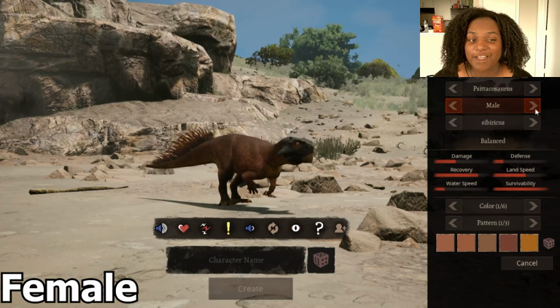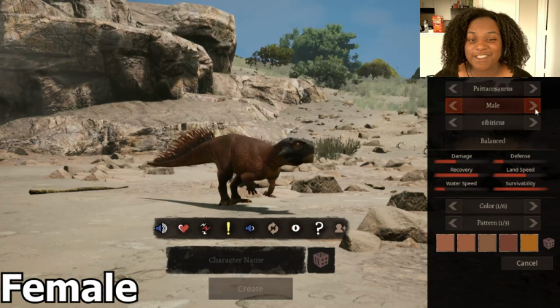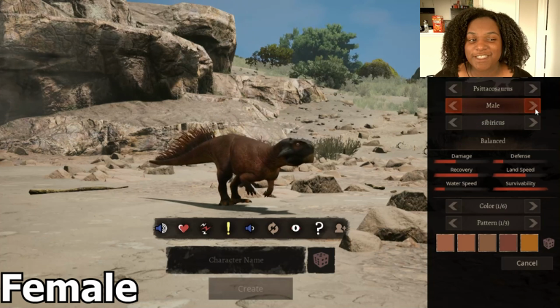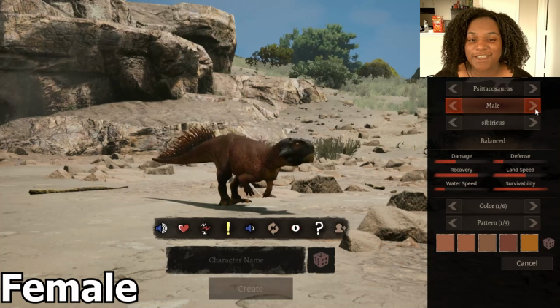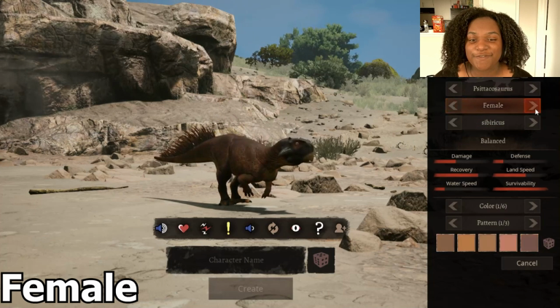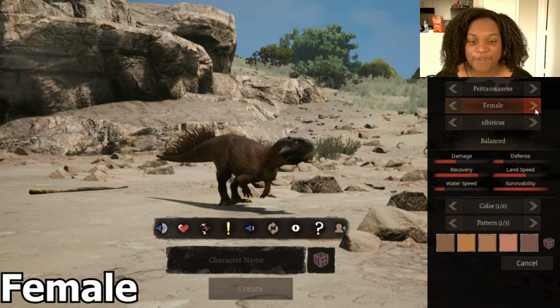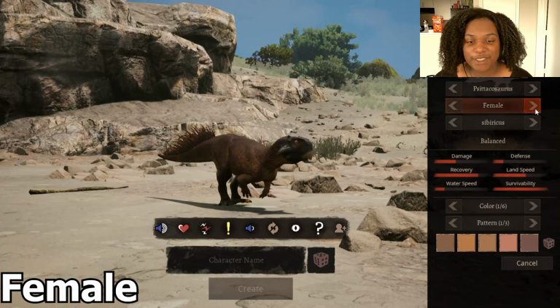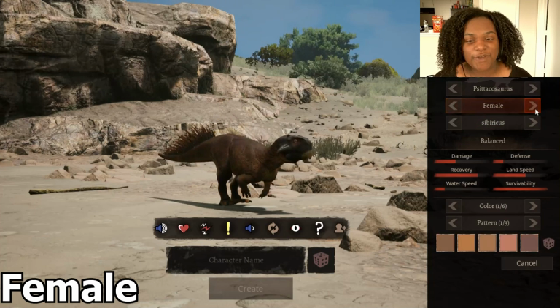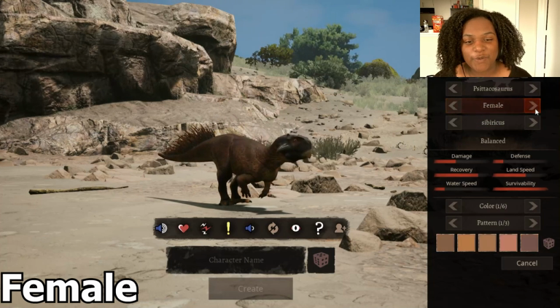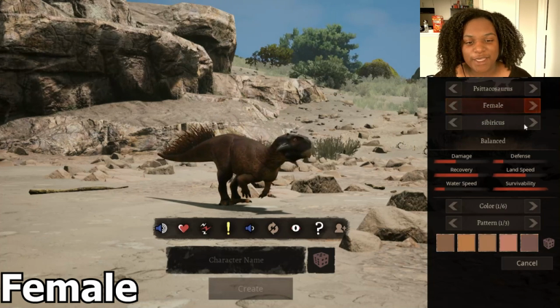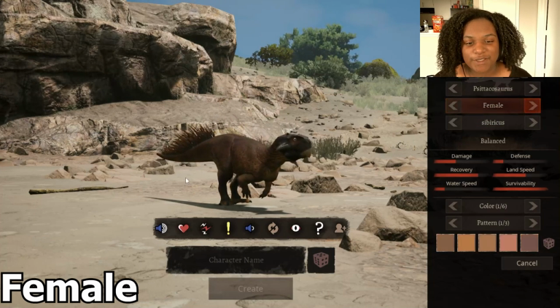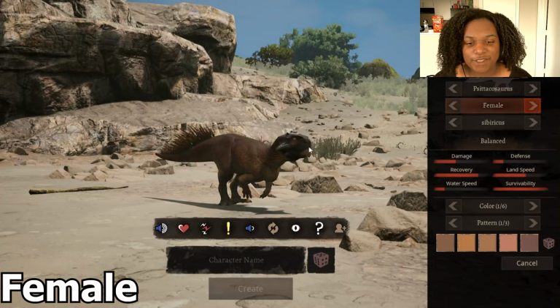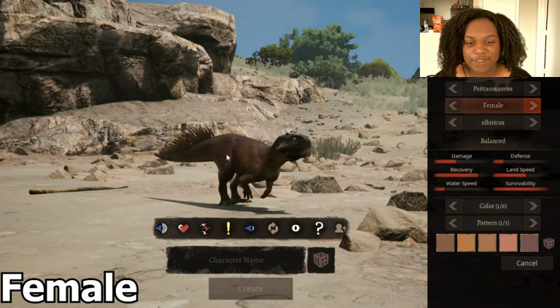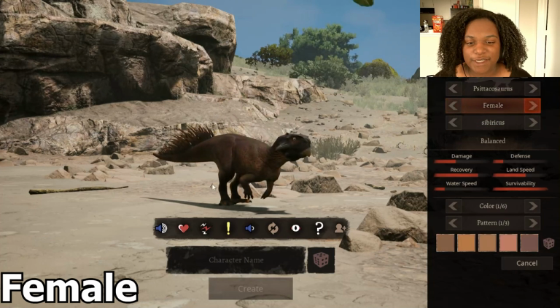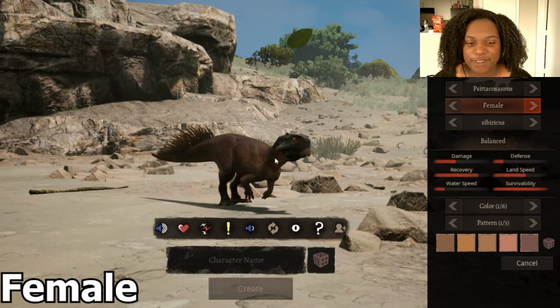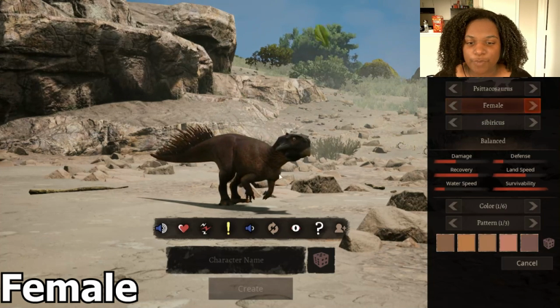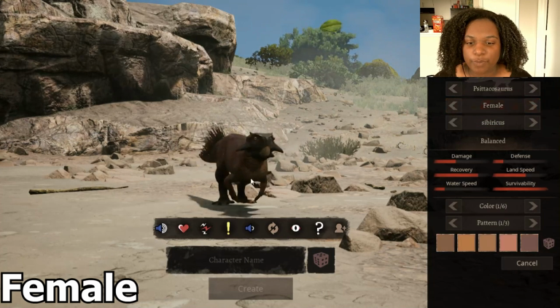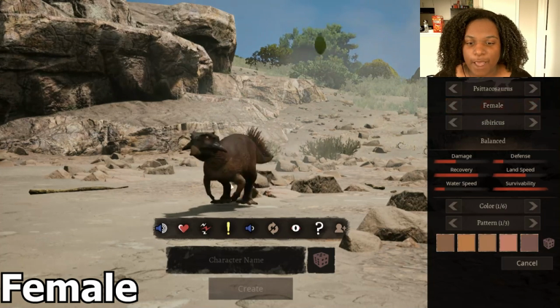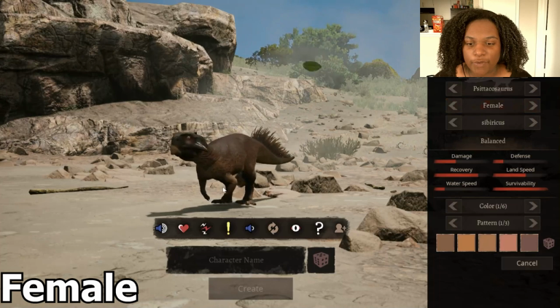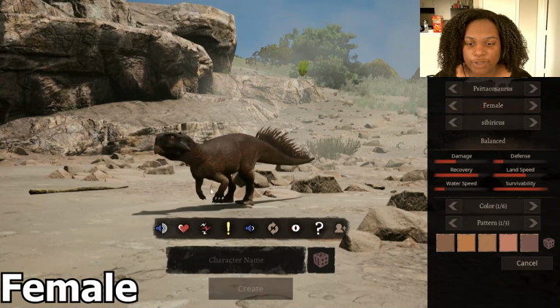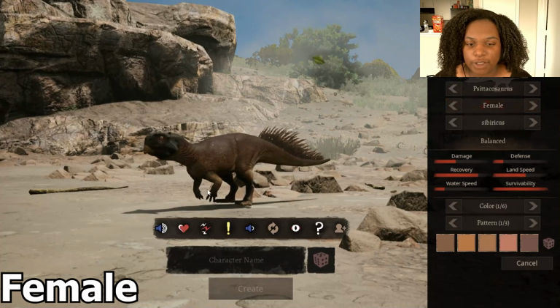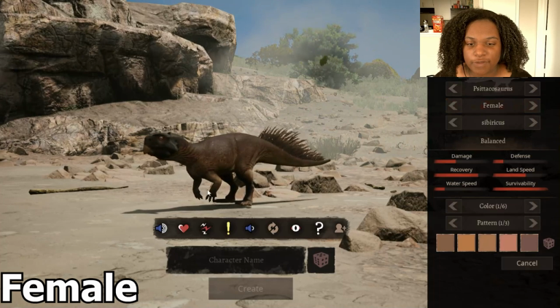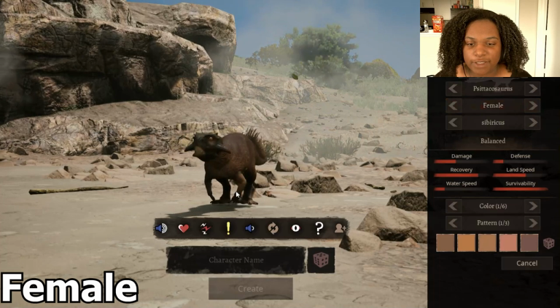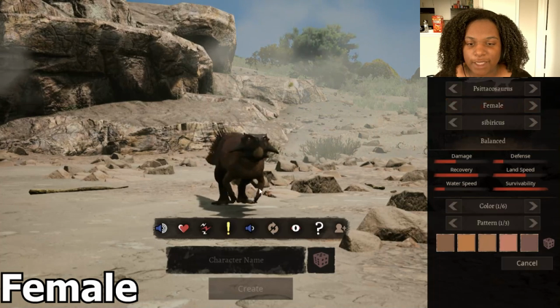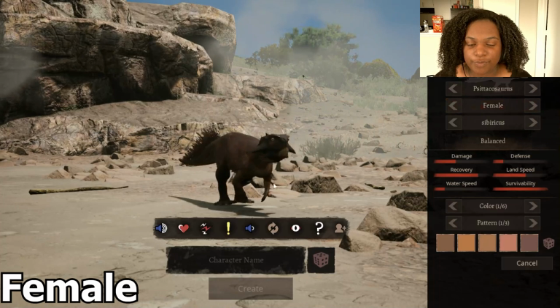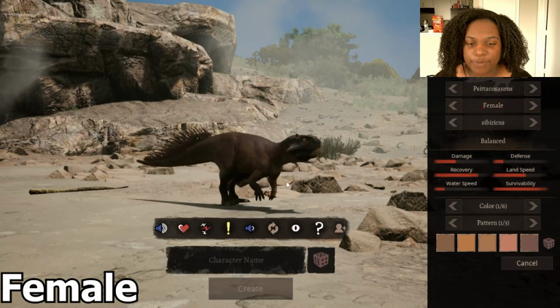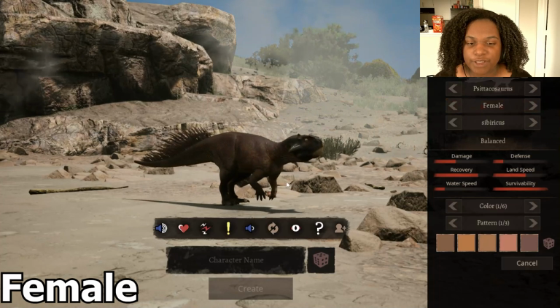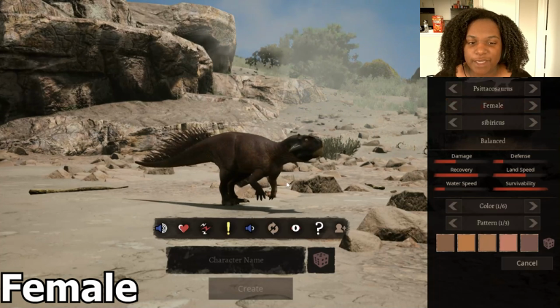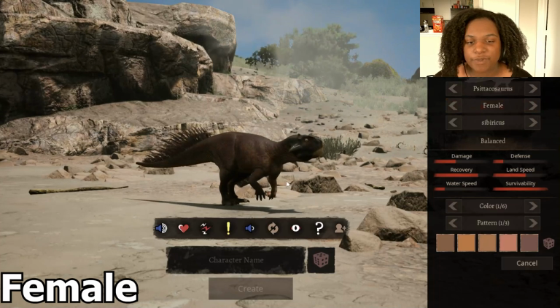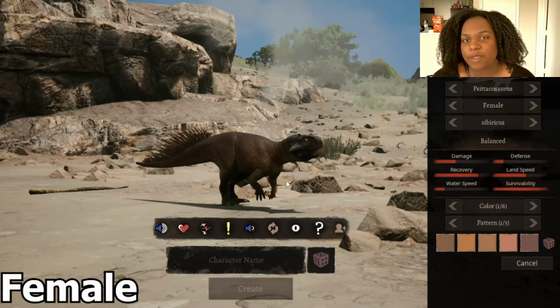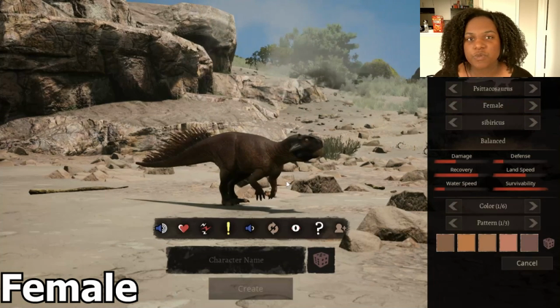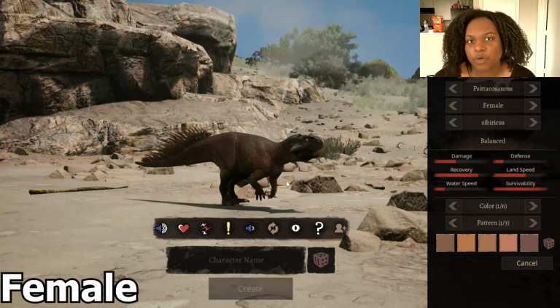Let's see the female skin right quick. As you can see here, it's a lot more brown. Other than that, pretty much the same — the male was orange.